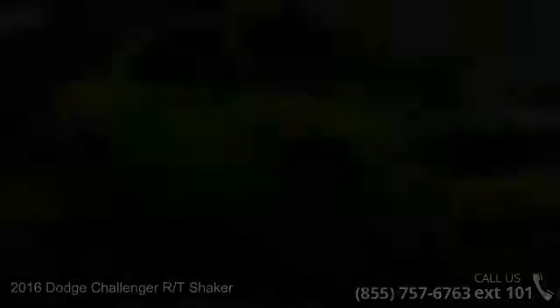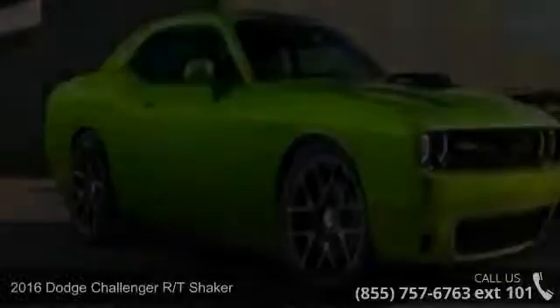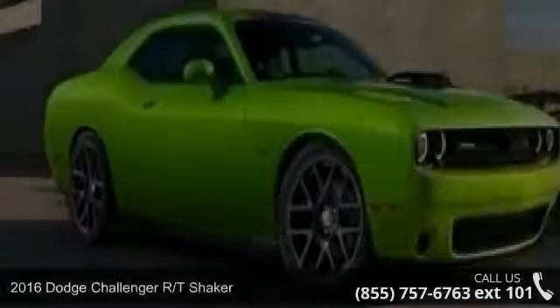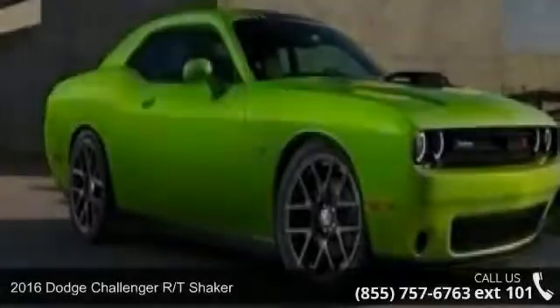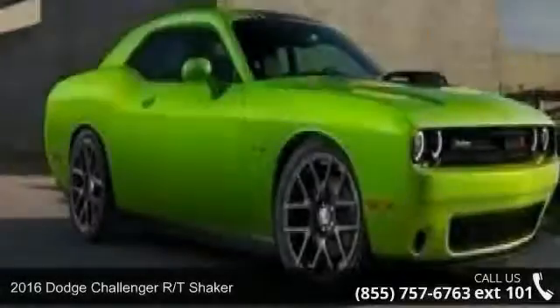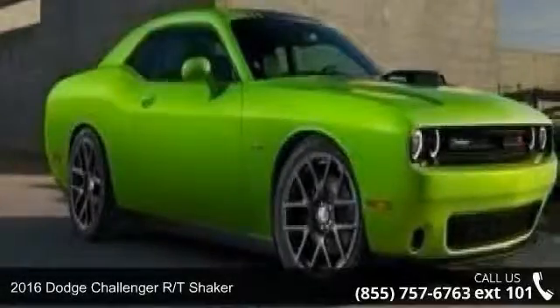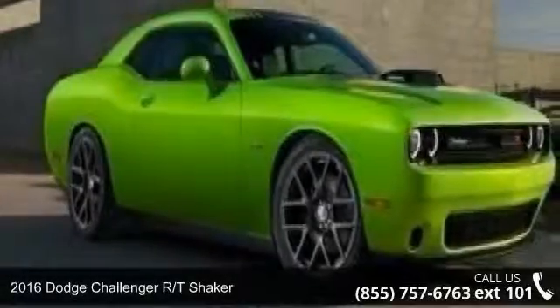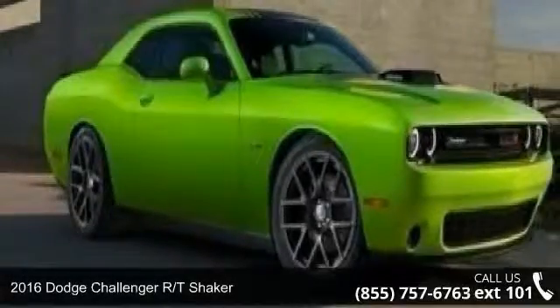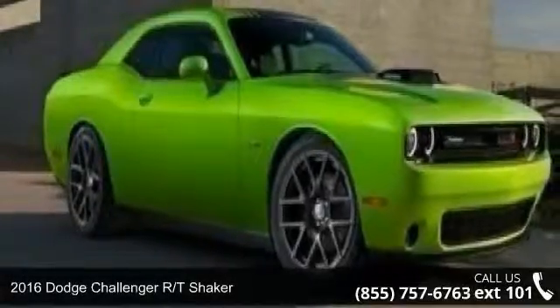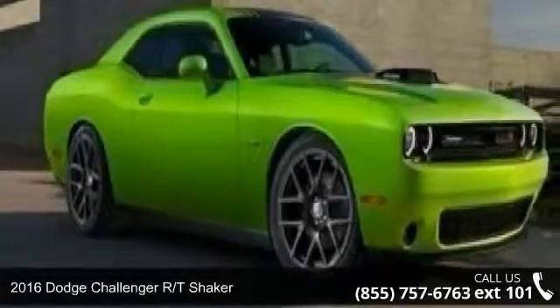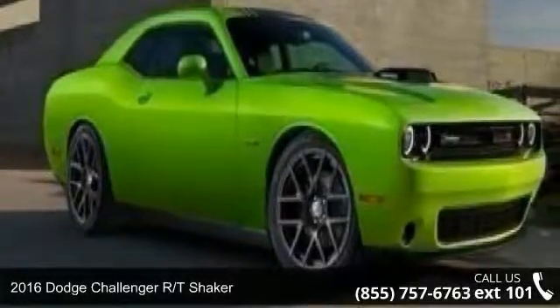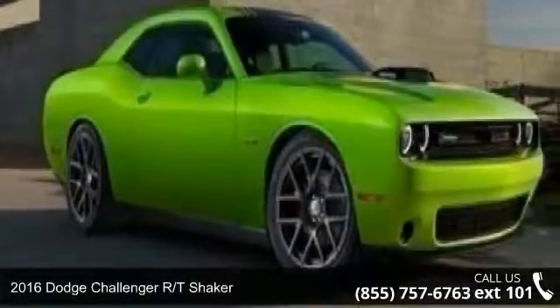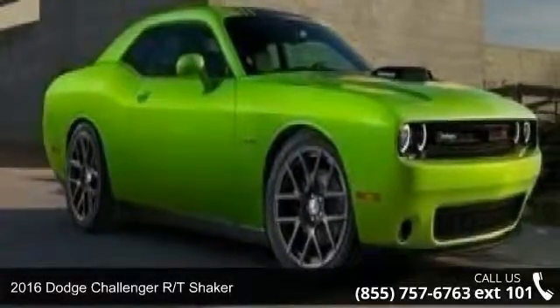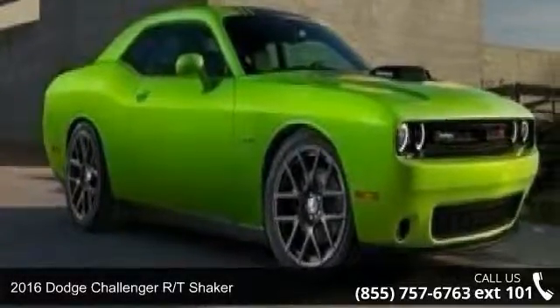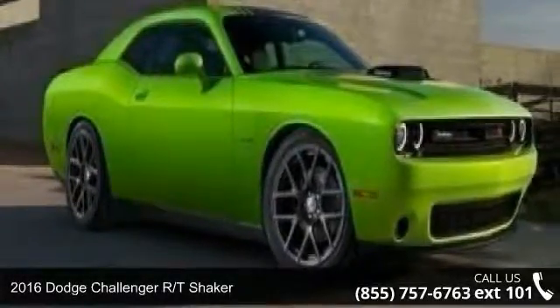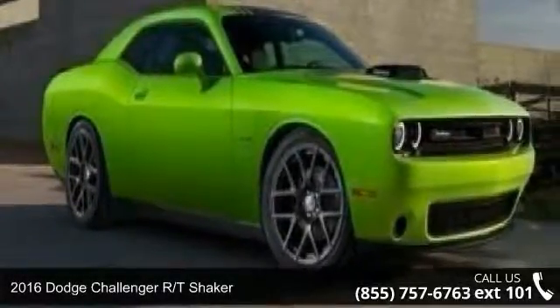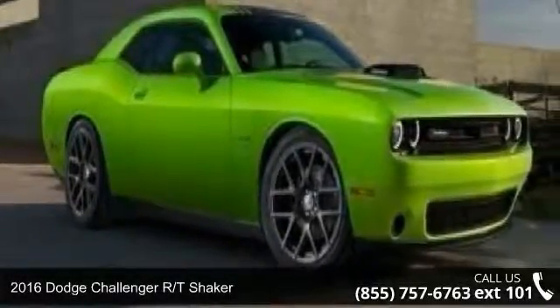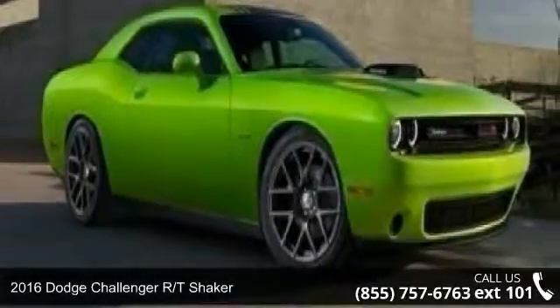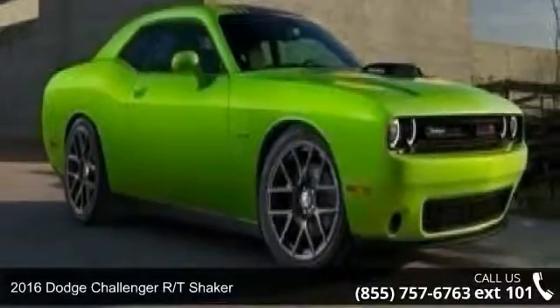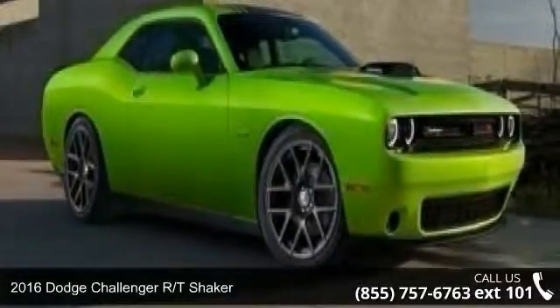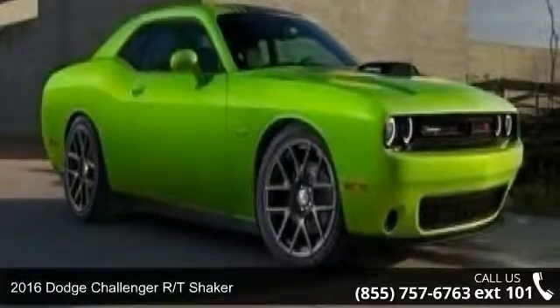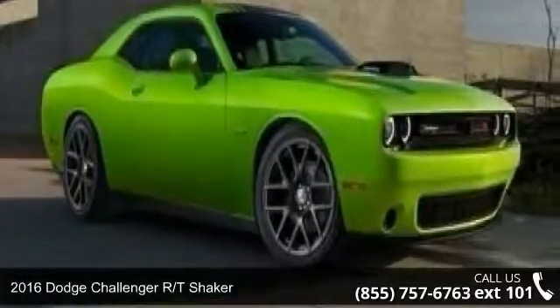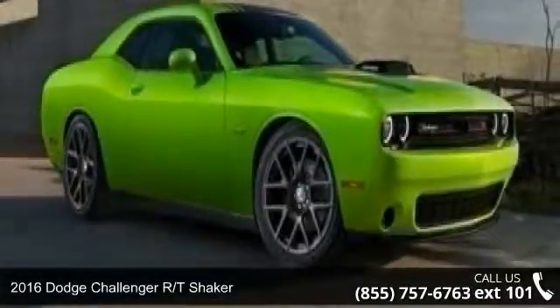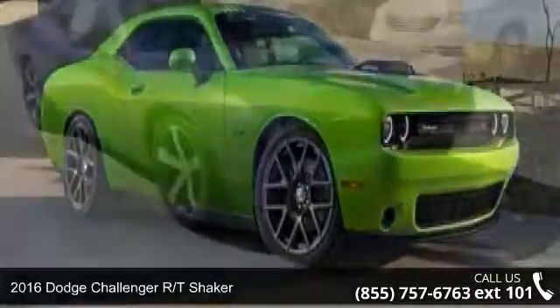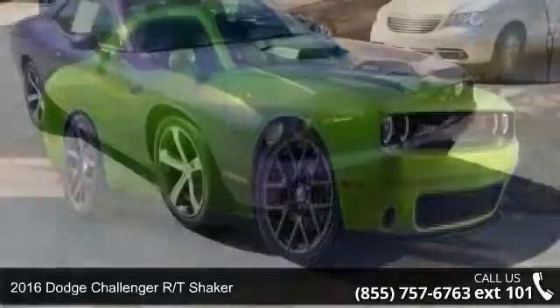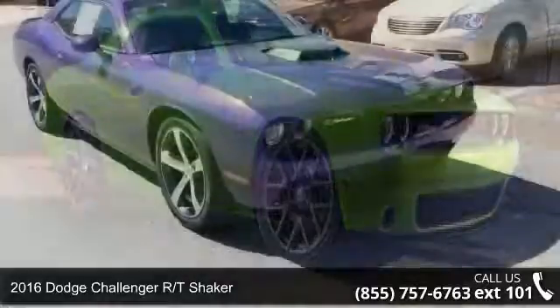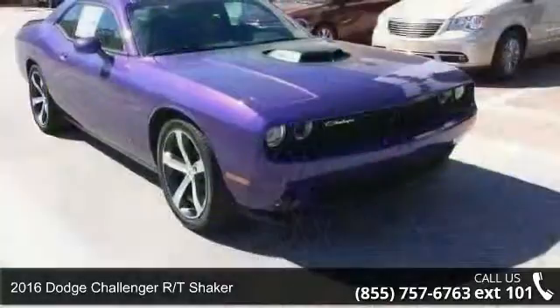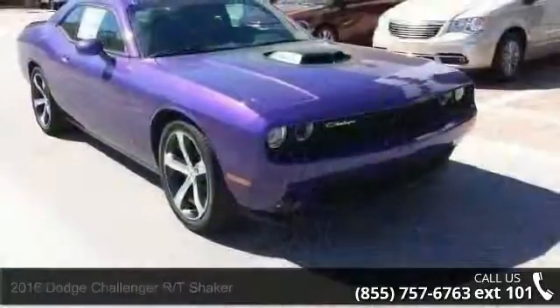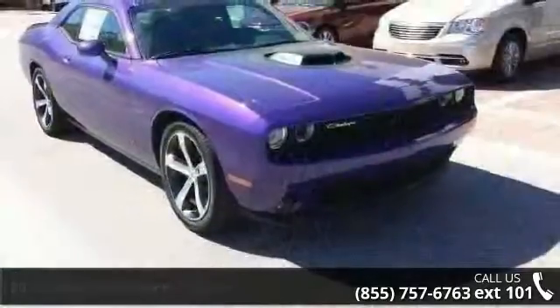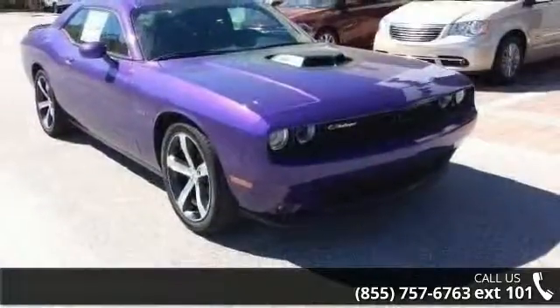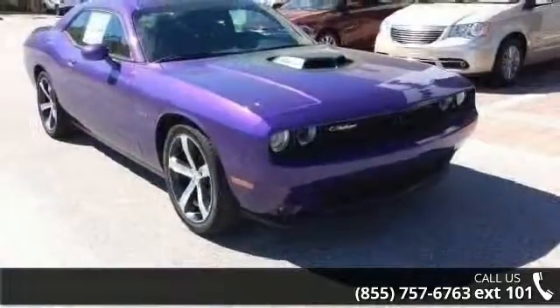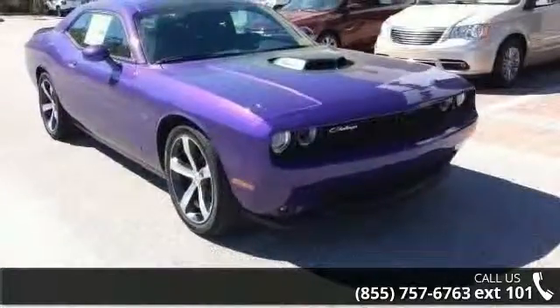Step into the 2016 Dodge Challenger. If you are looking for a first-rate auto, this one could be yours today.